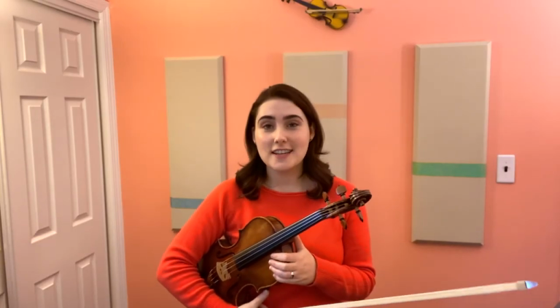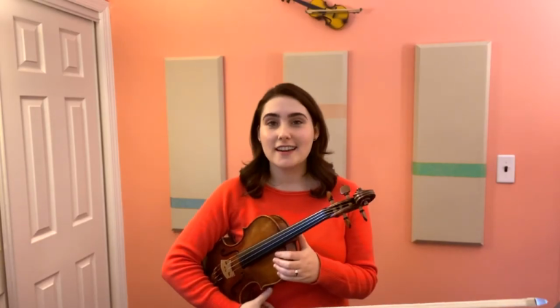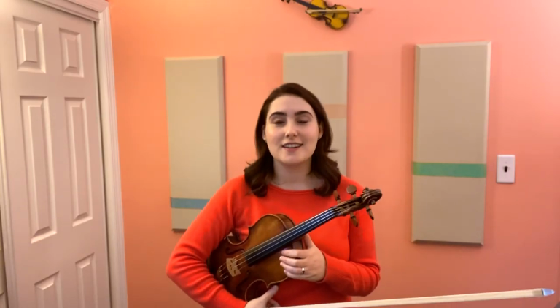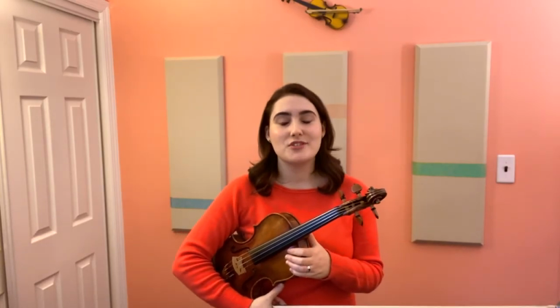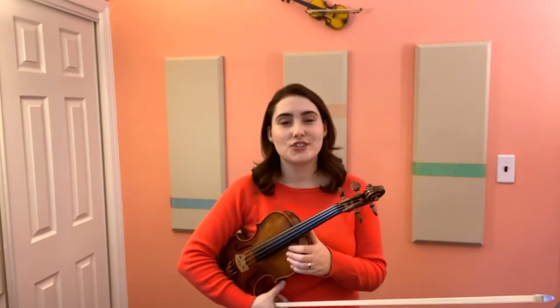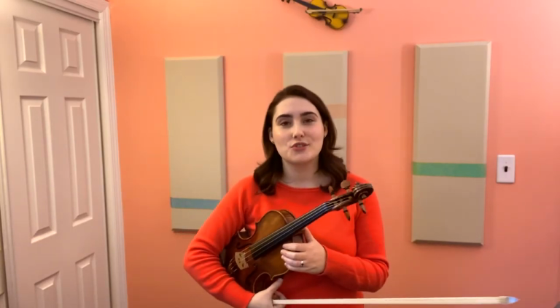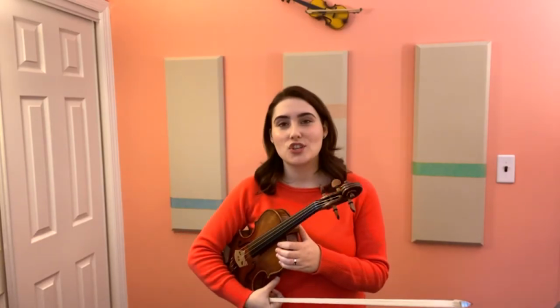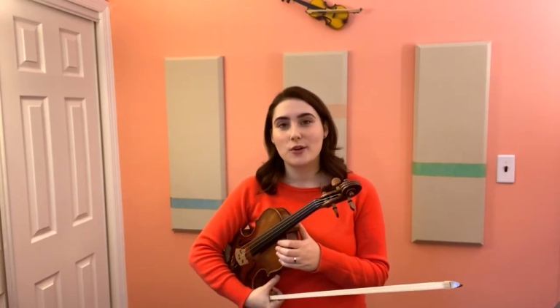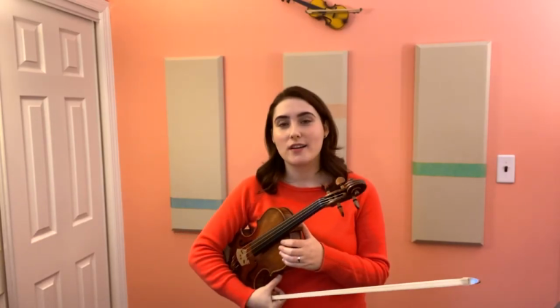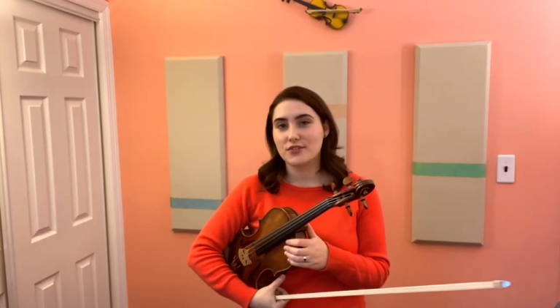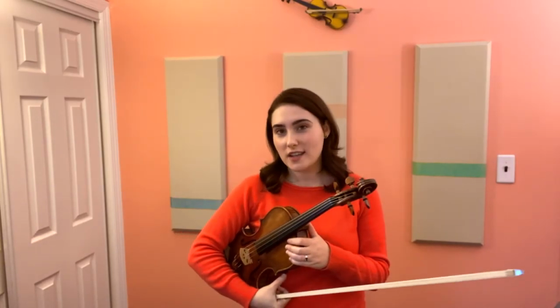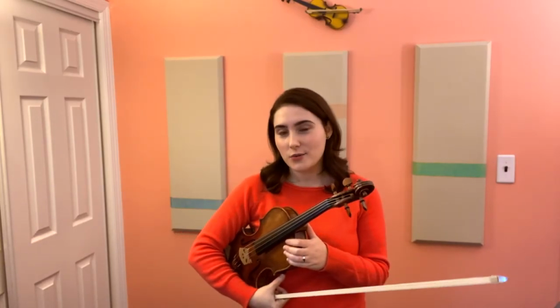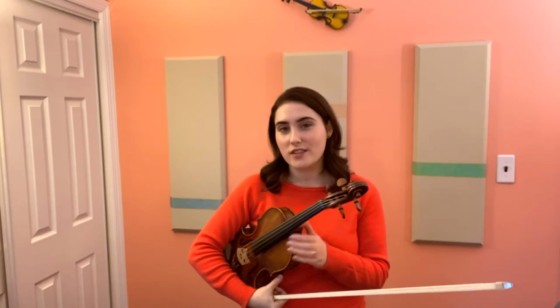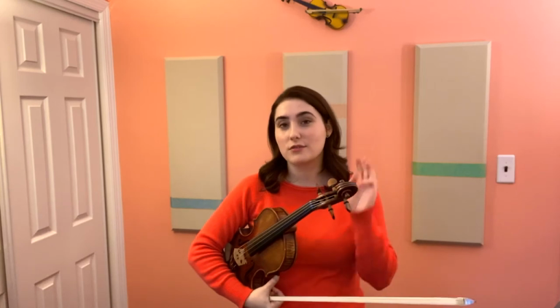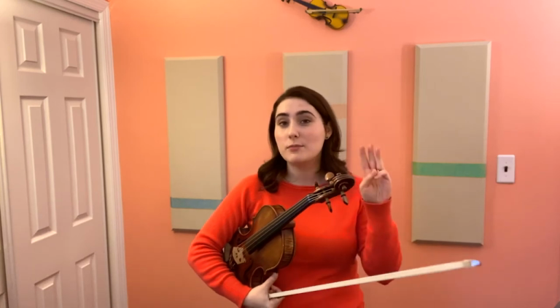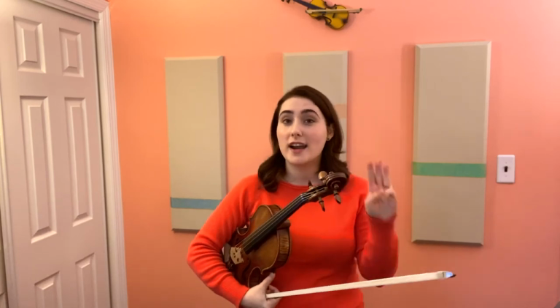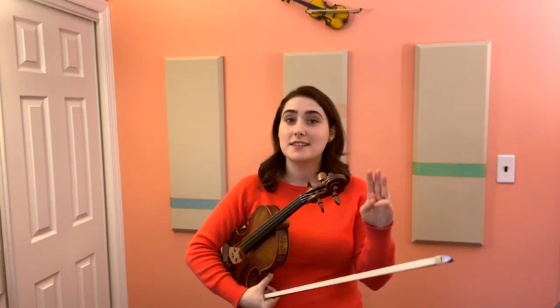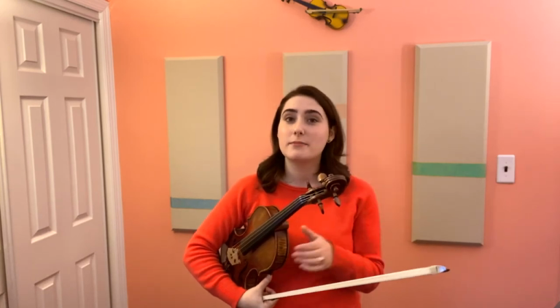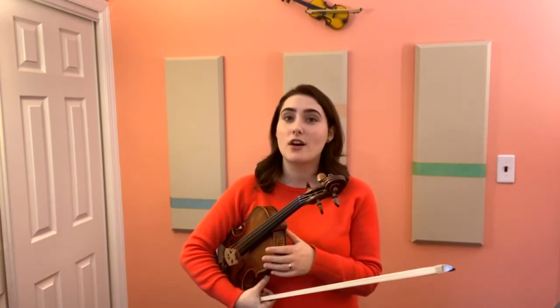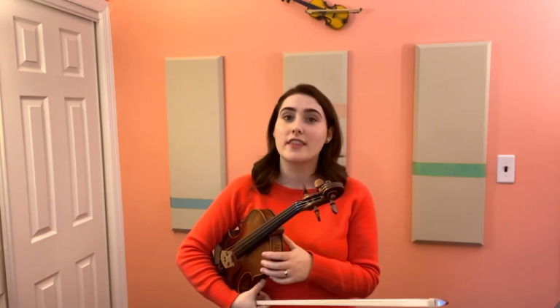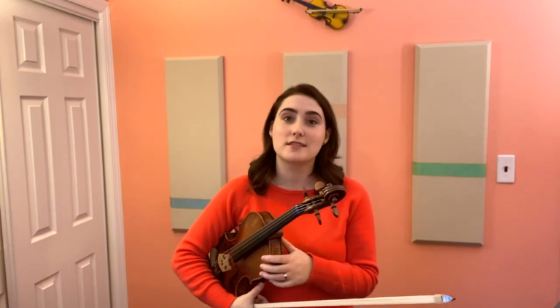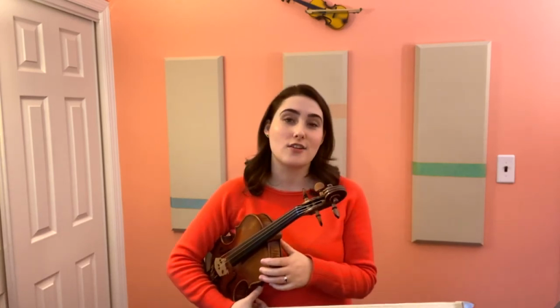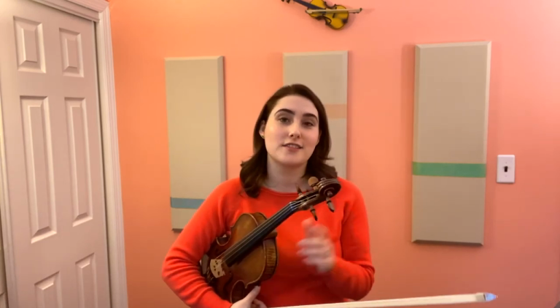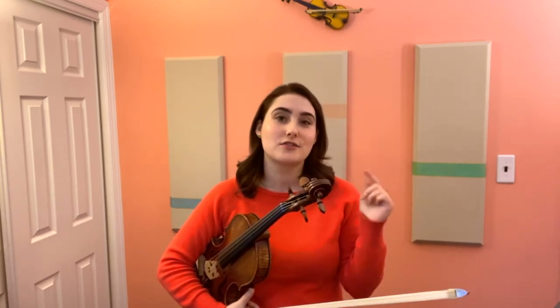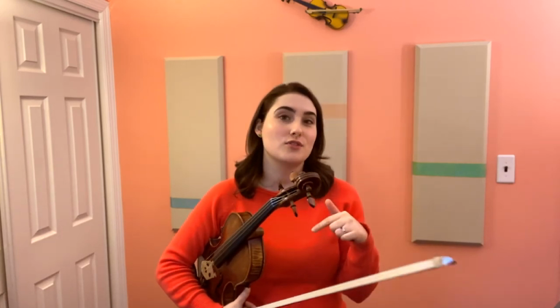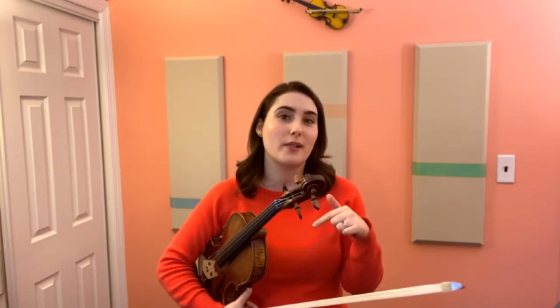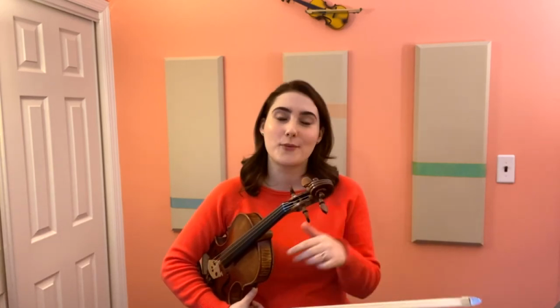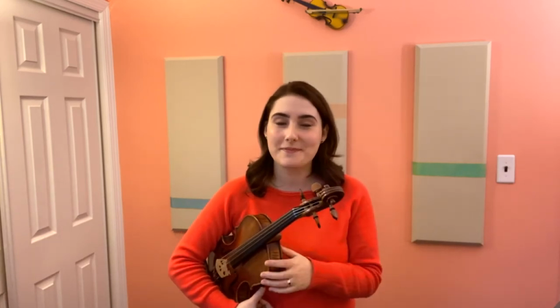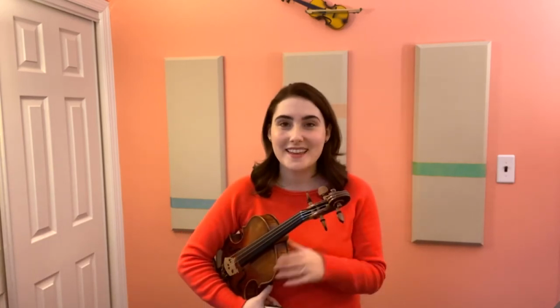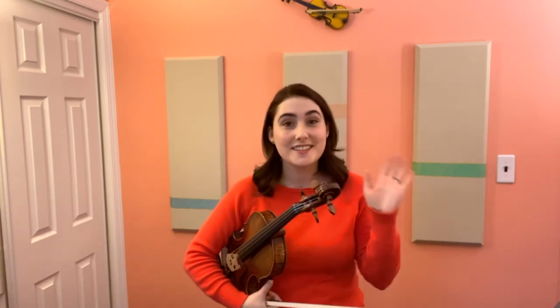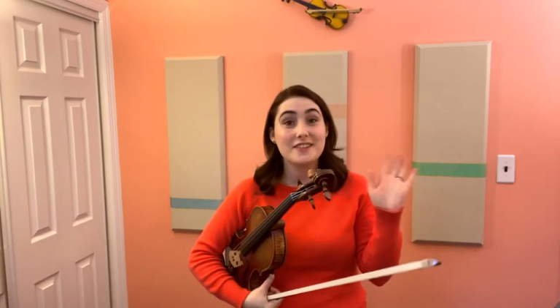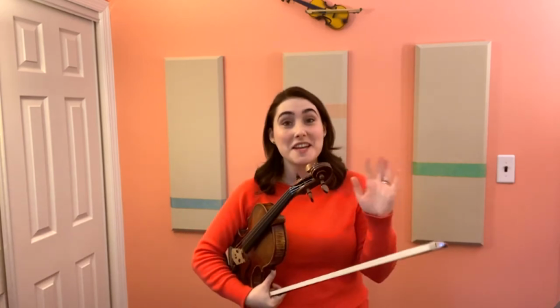And be sure to check out my other video with three practice tips on this song in the description below. See you next time!